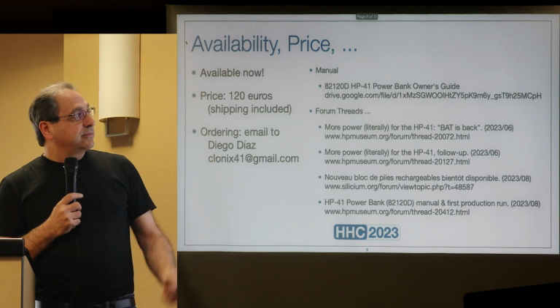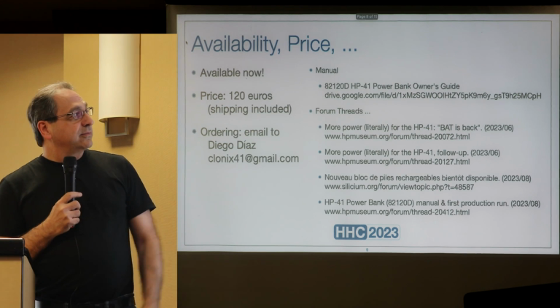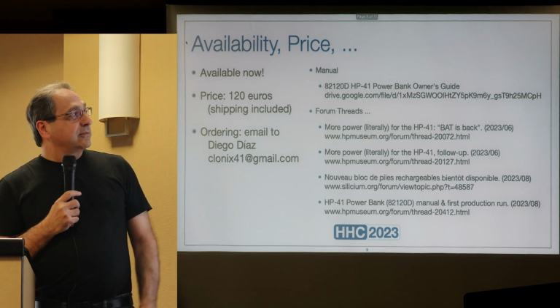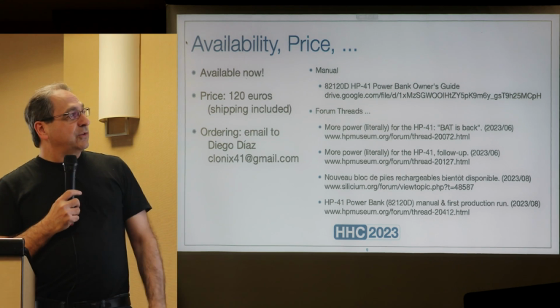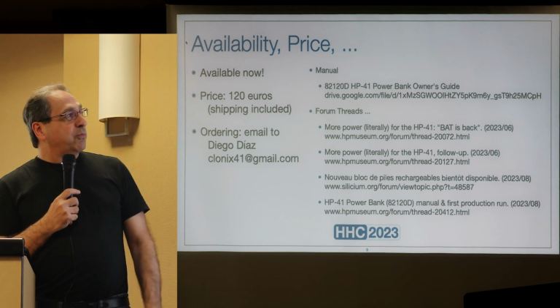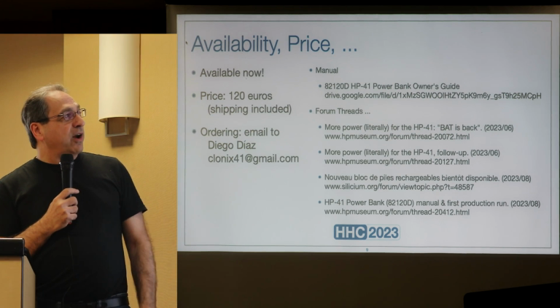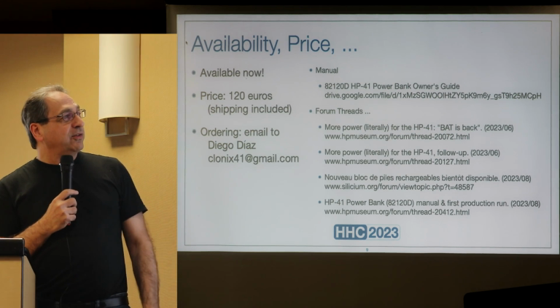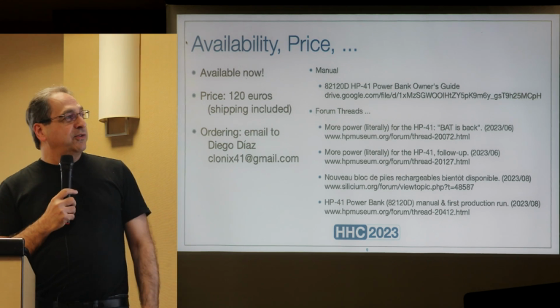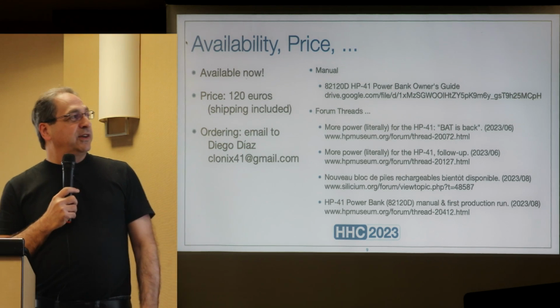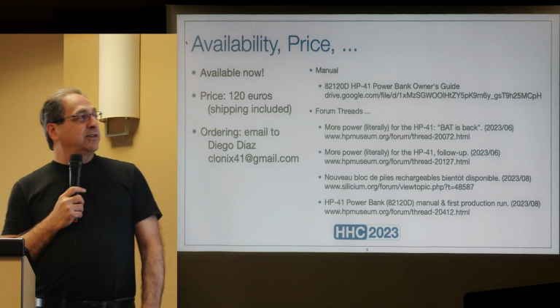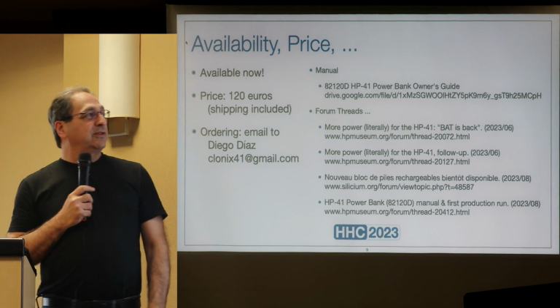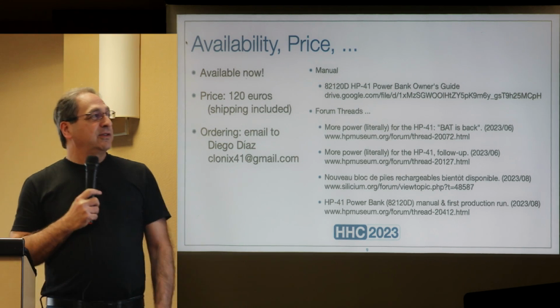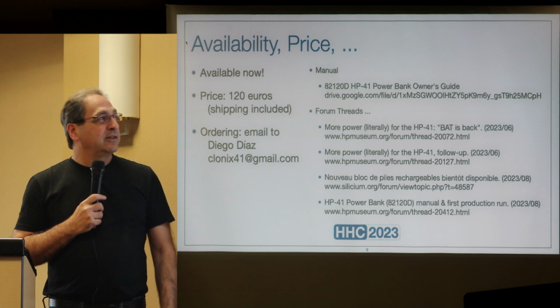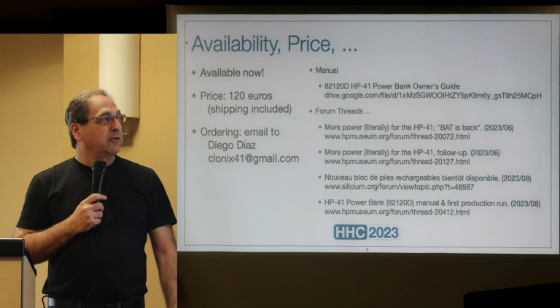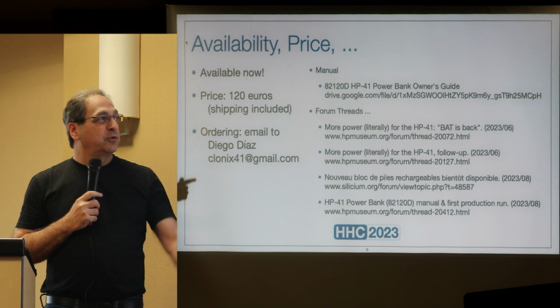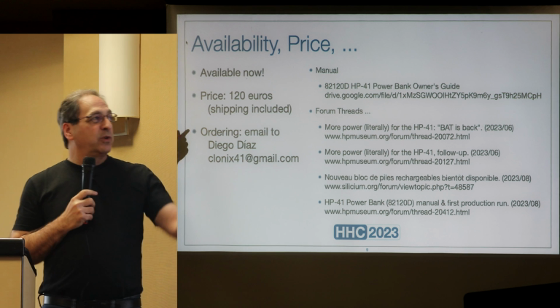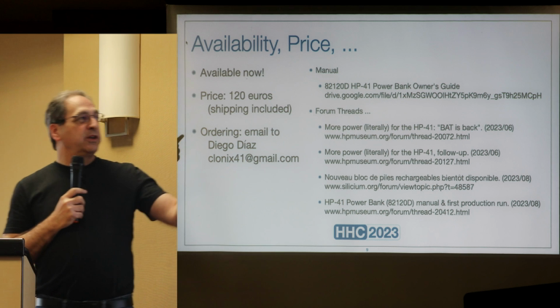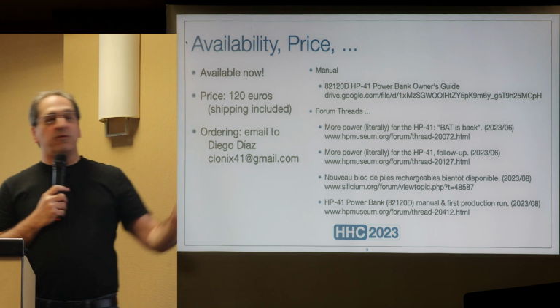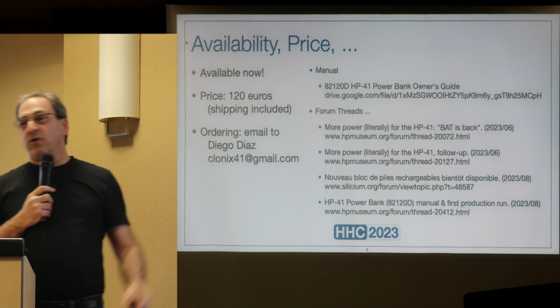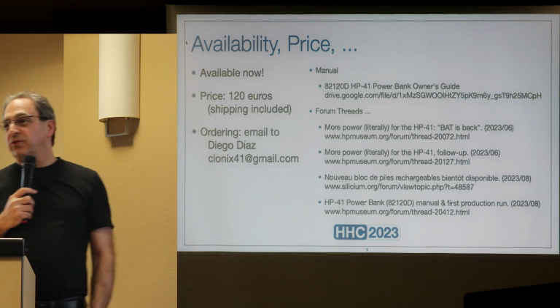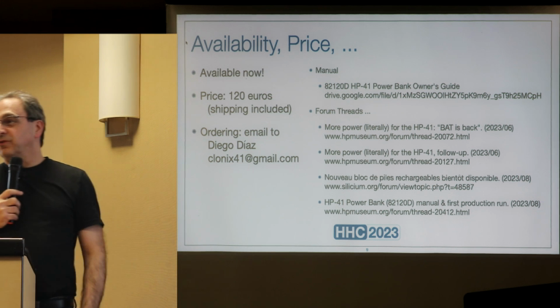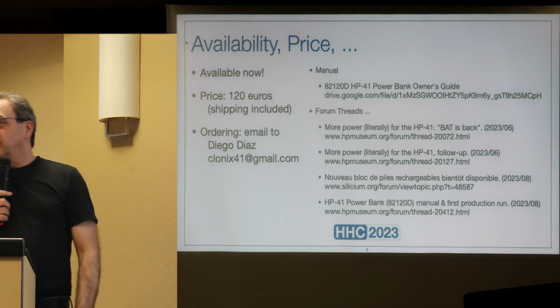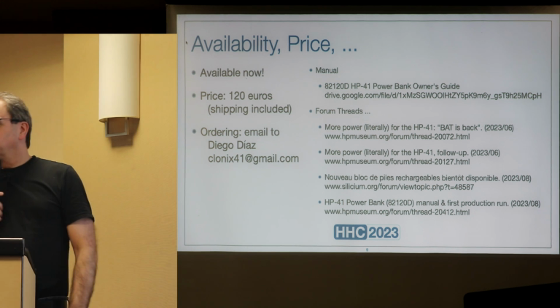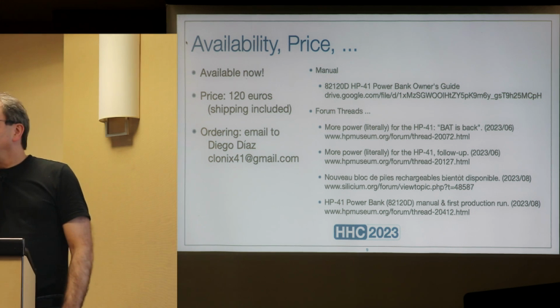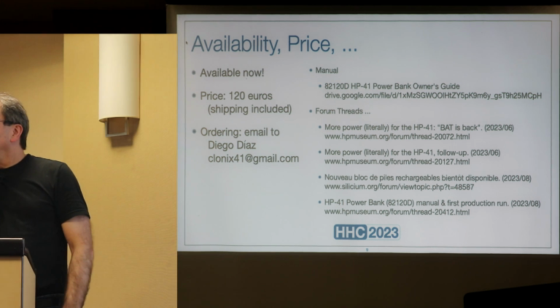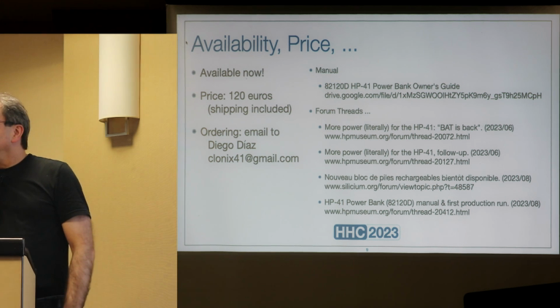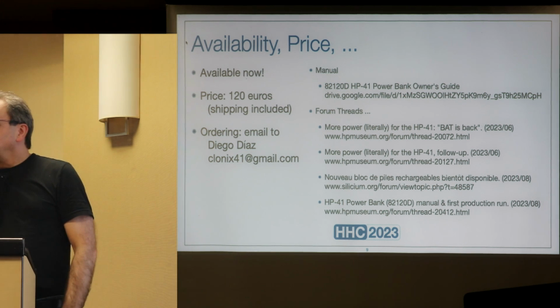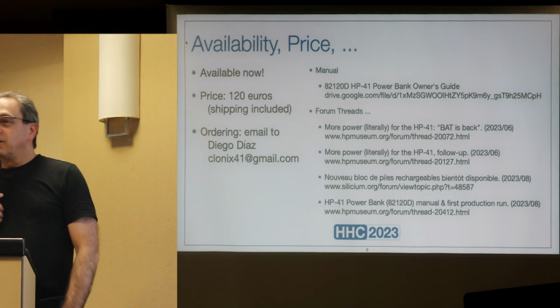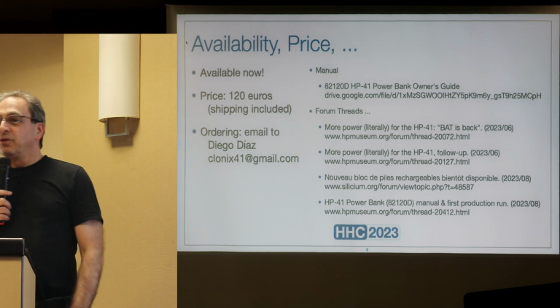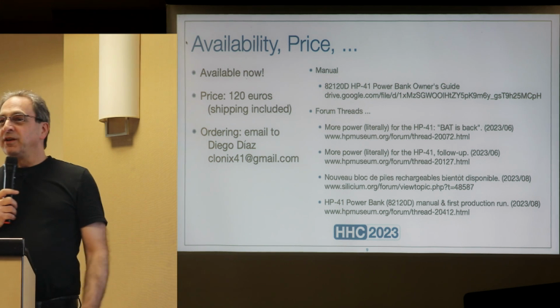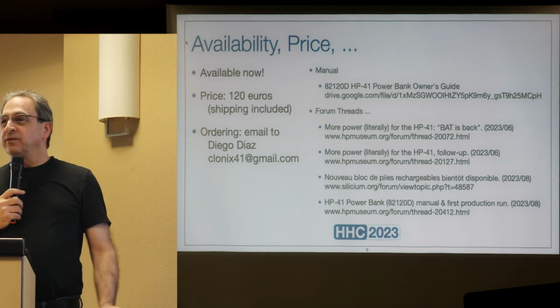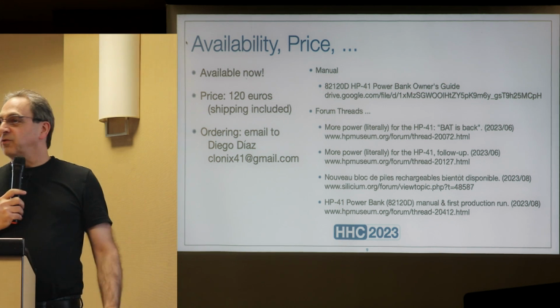The price is 120 euros, including shipping.